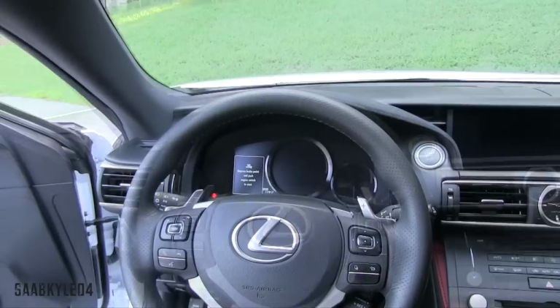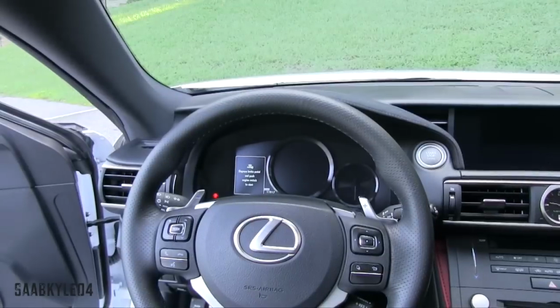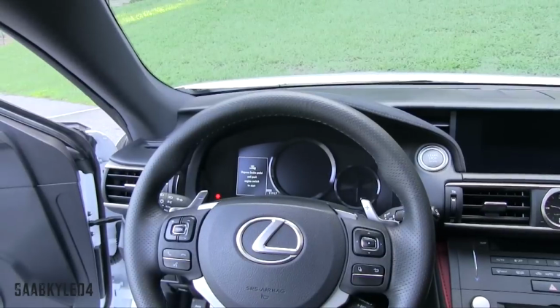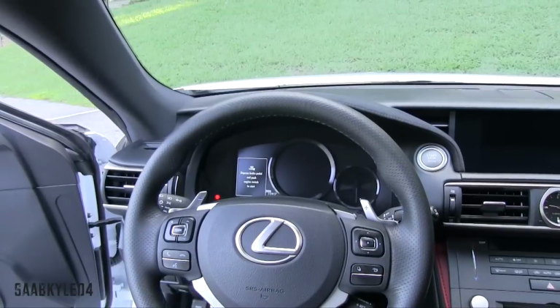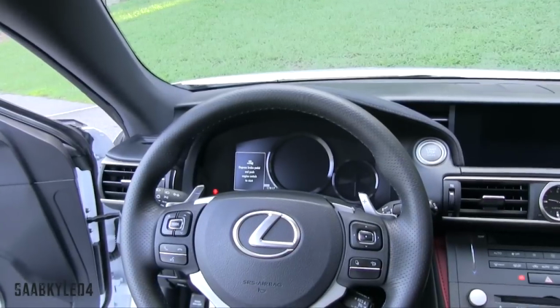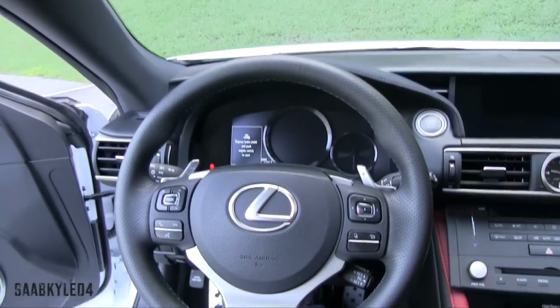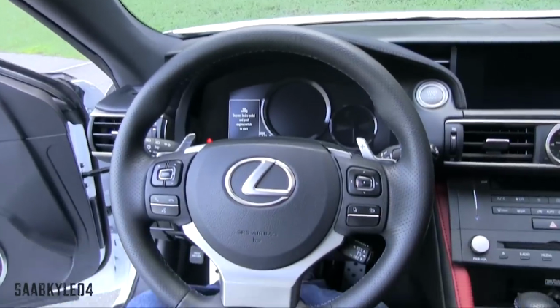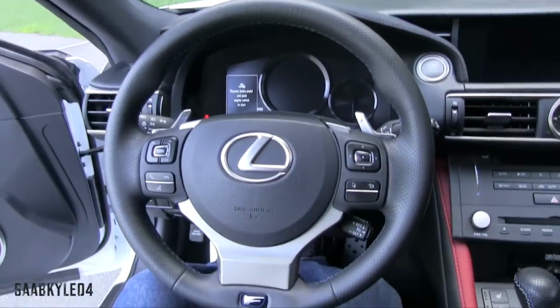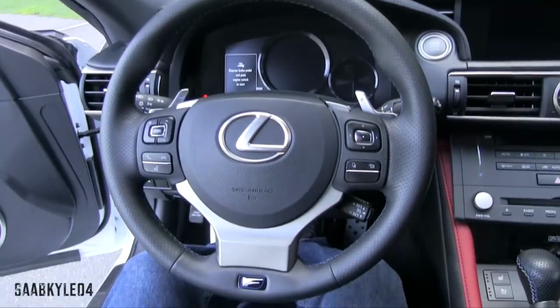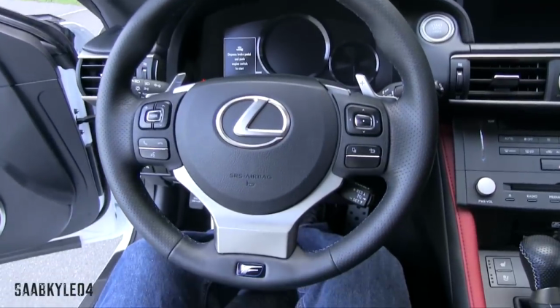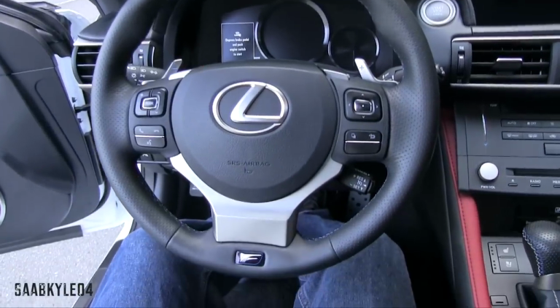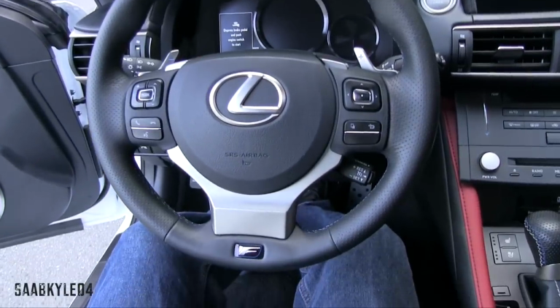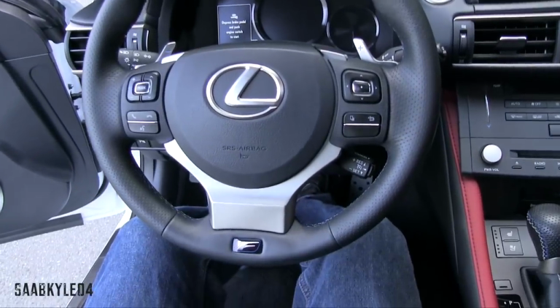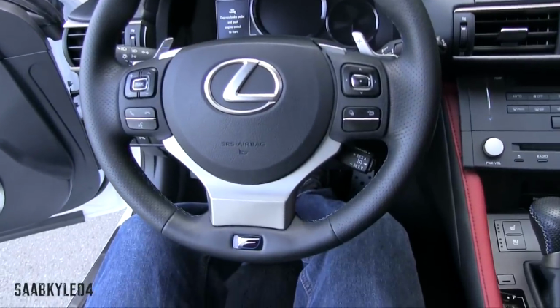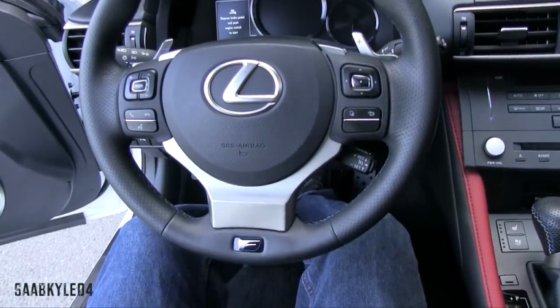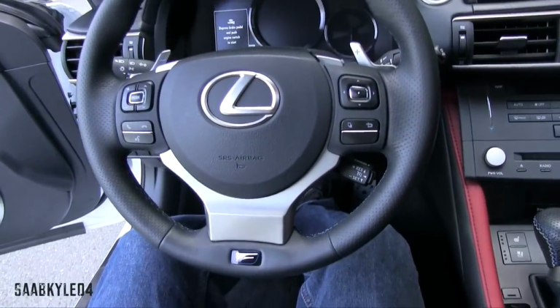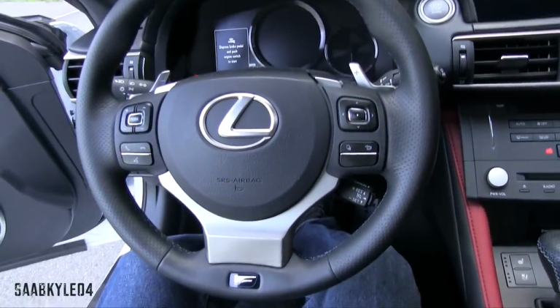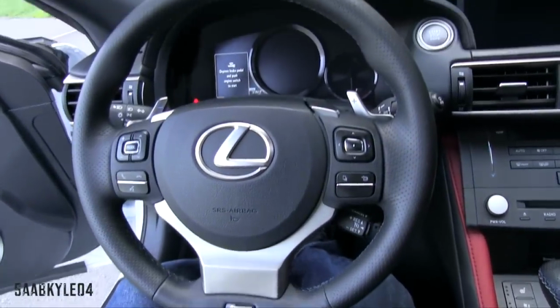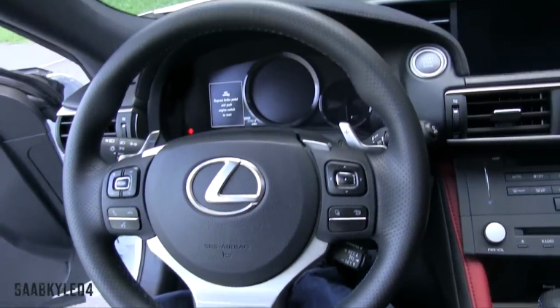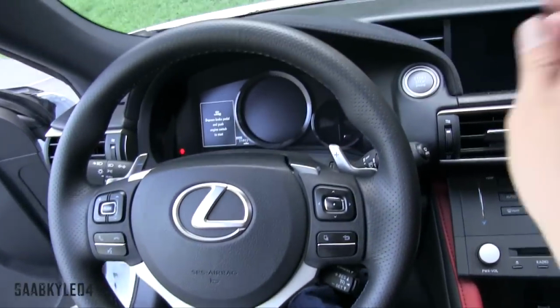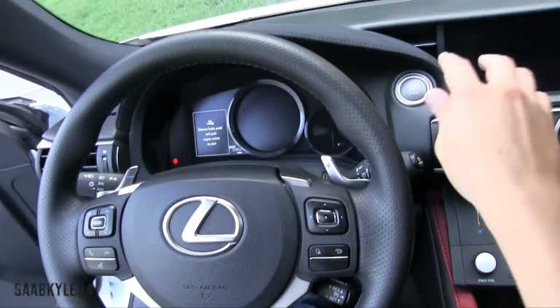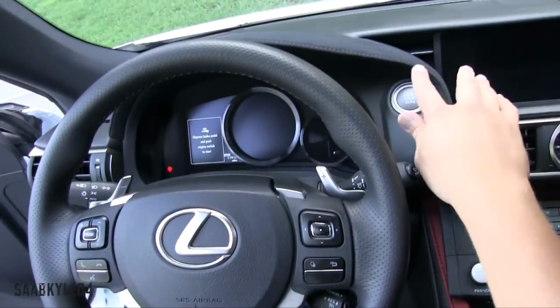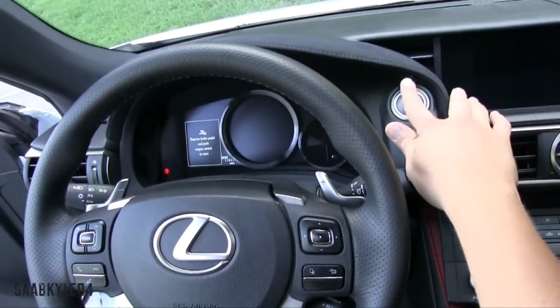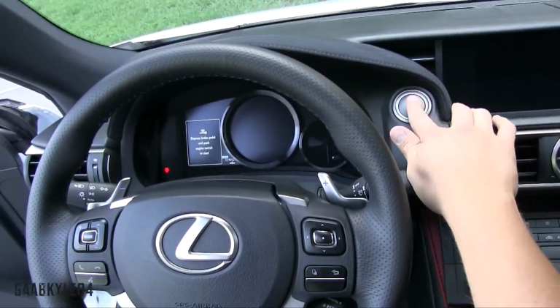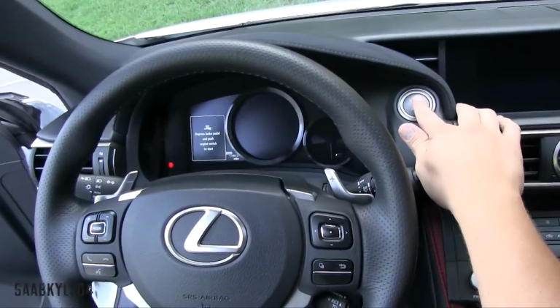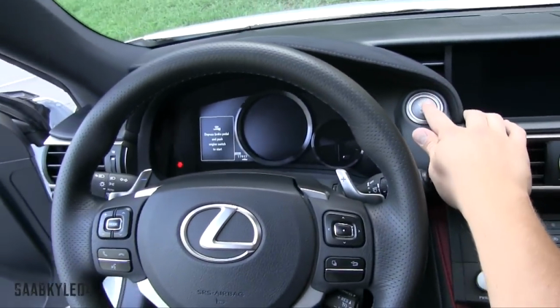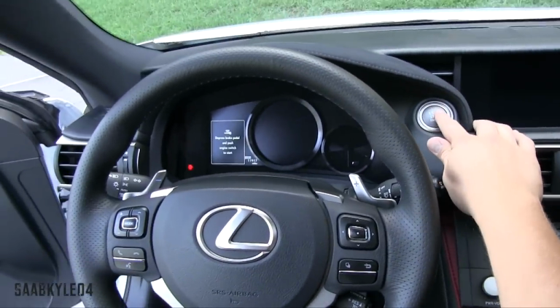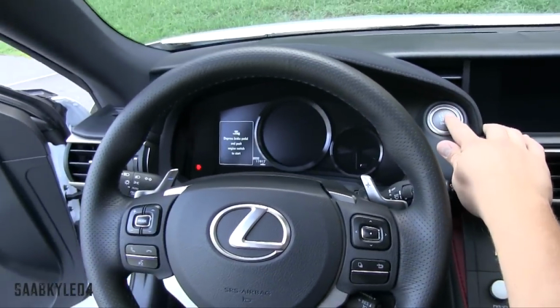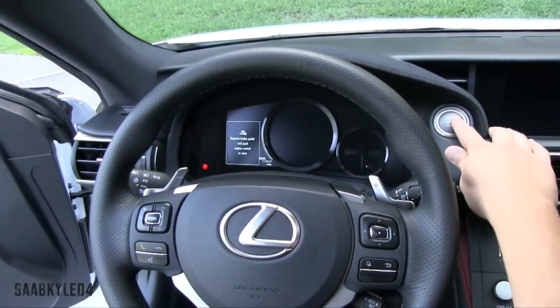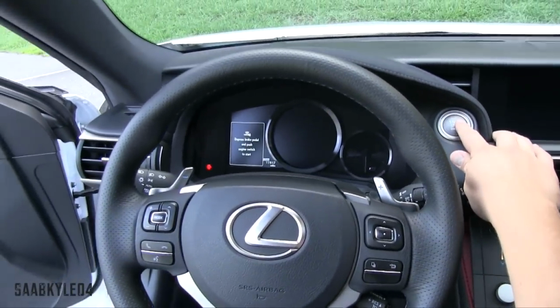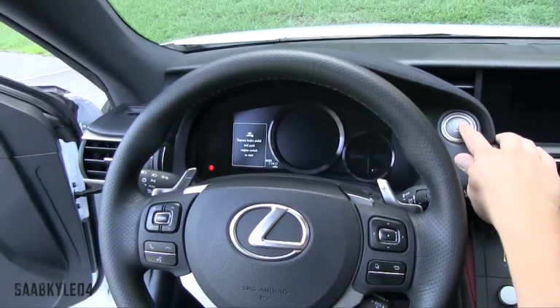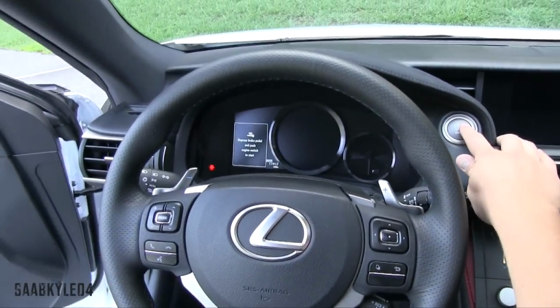In order to start, just make sure you have the key fob within the interior, put your foot on the brake, and hit the dash-mounted button to go.